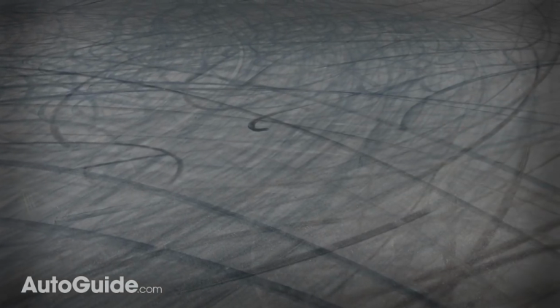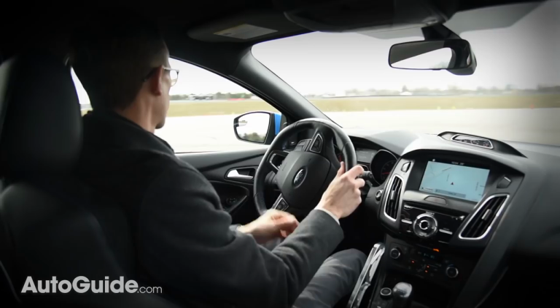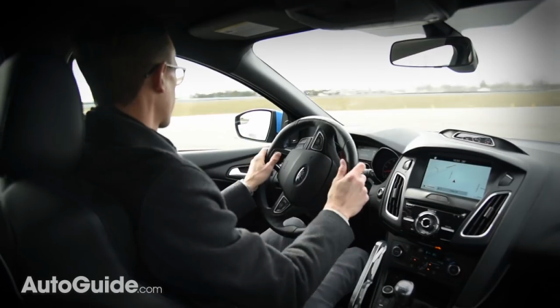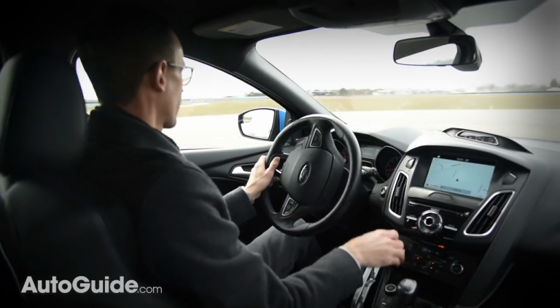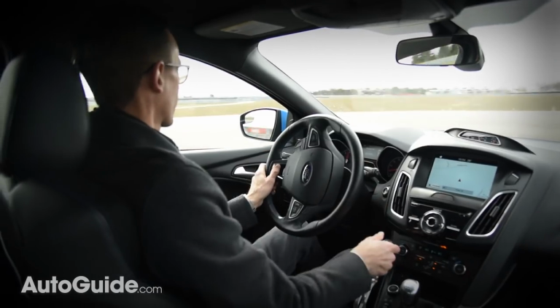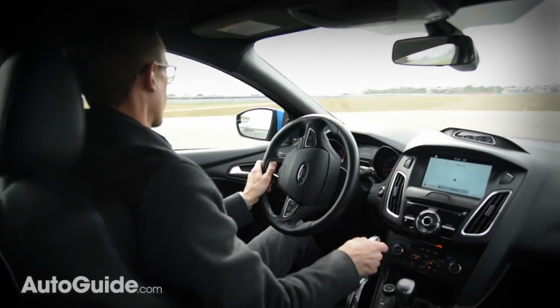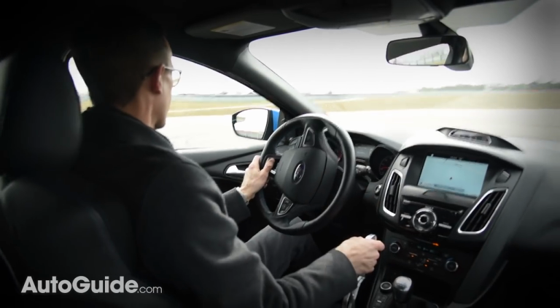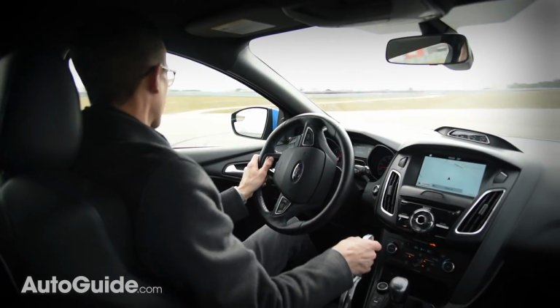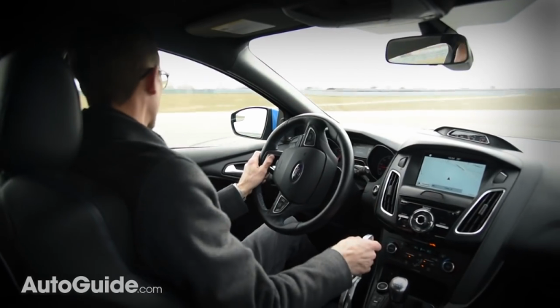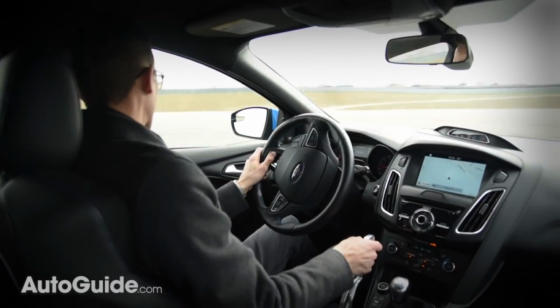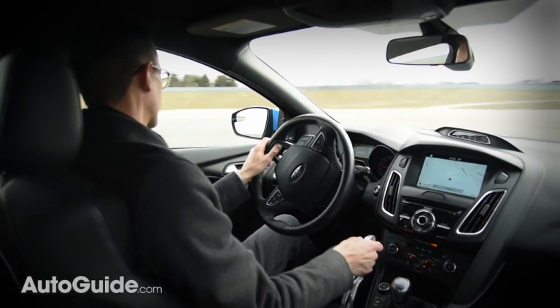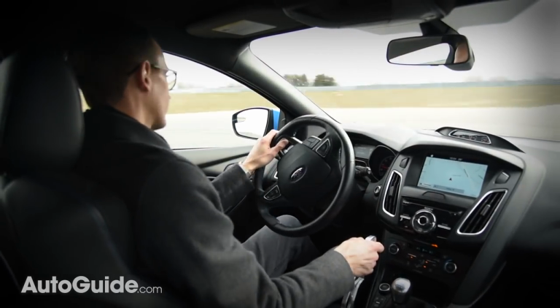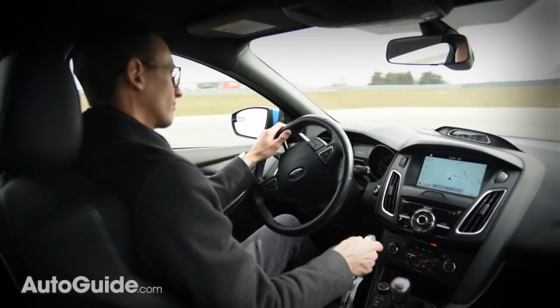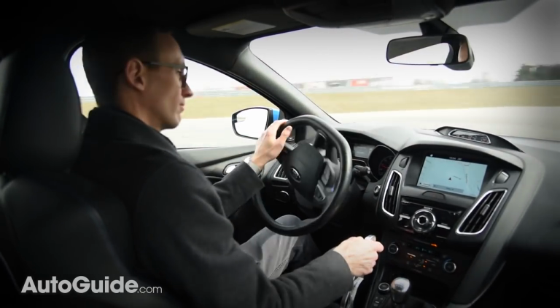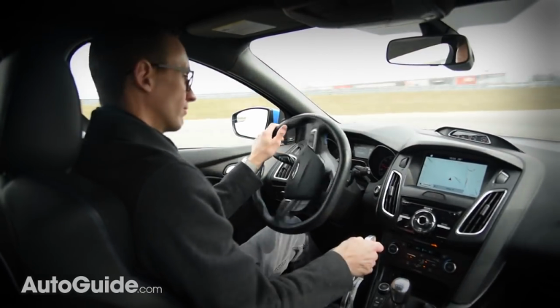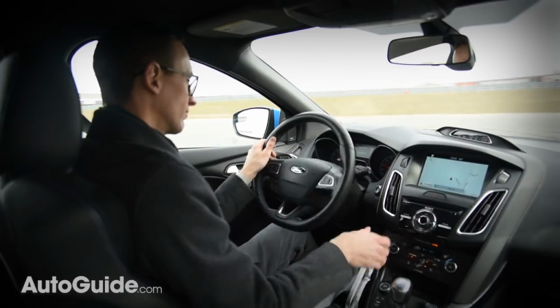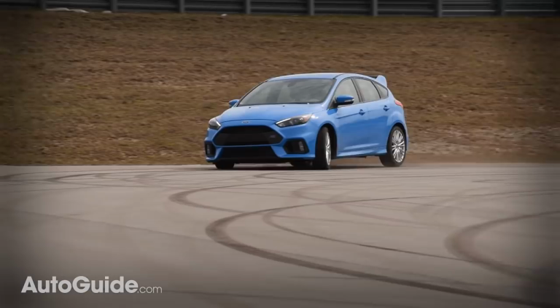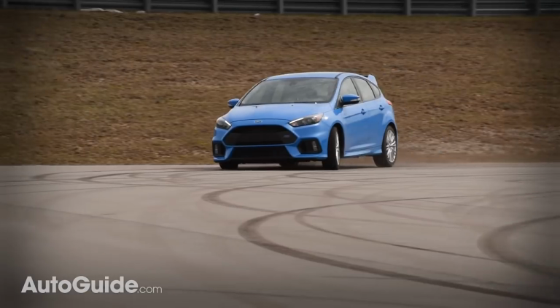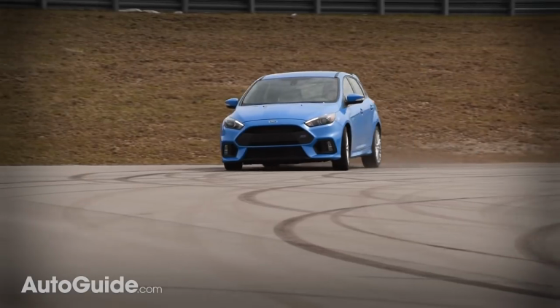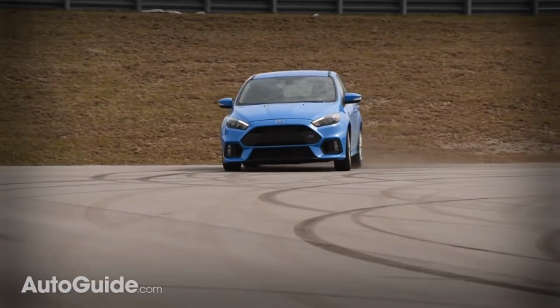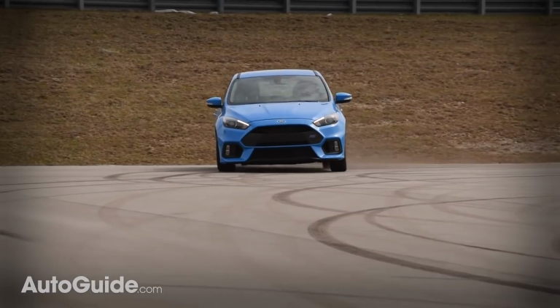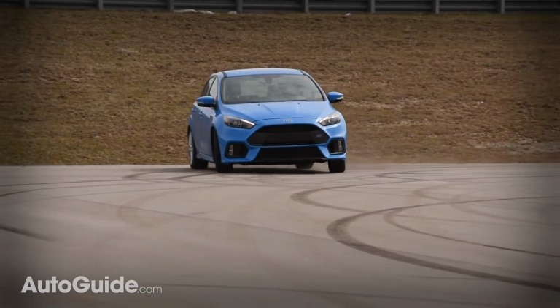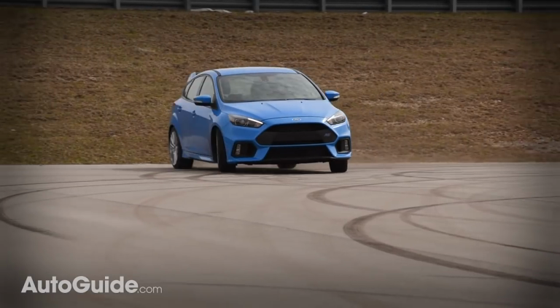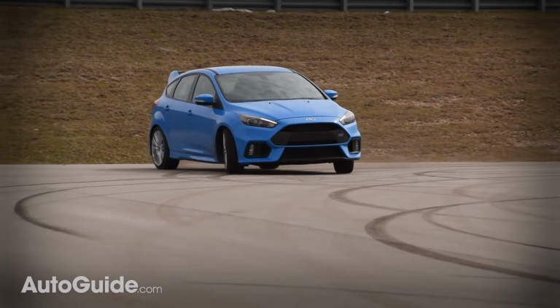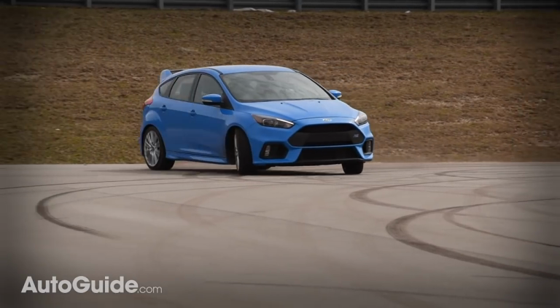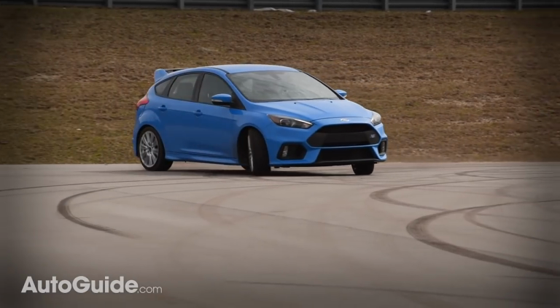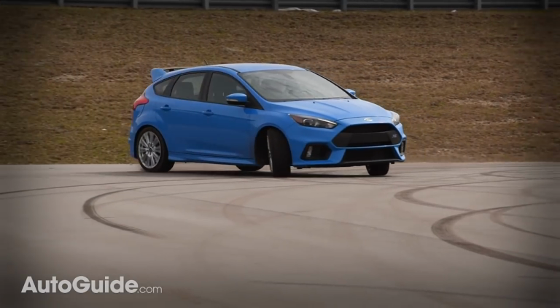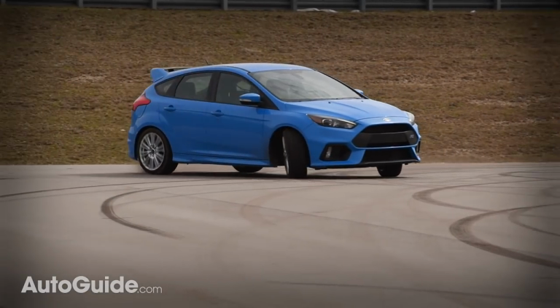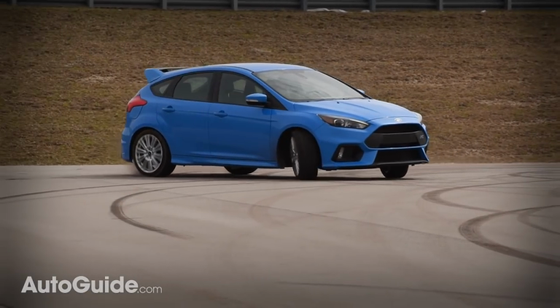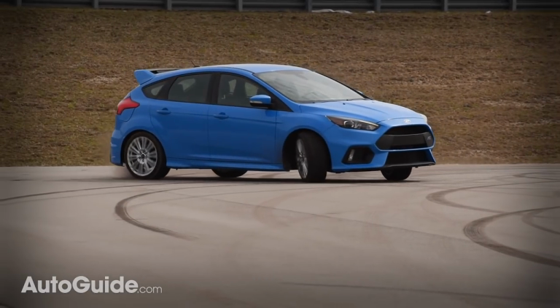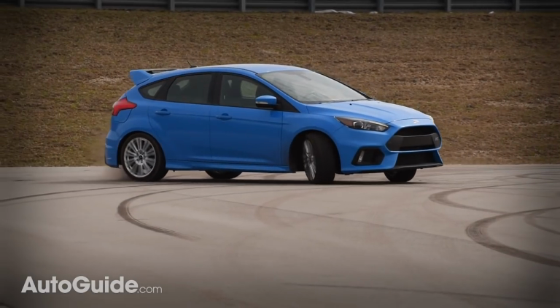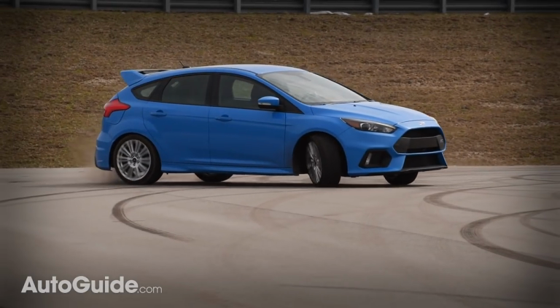Glorious slides are but a flick of the wrist away. Just be careful not to spill your energy drink everywhere, brah.